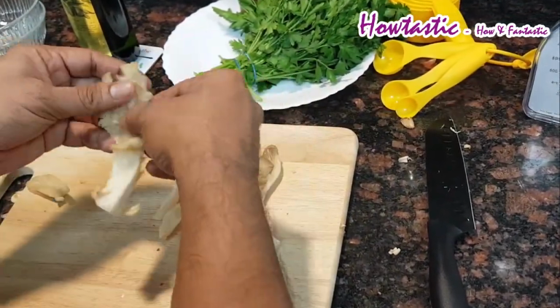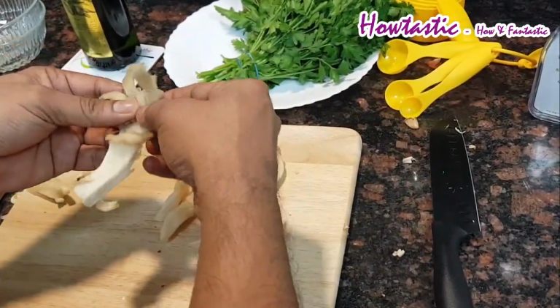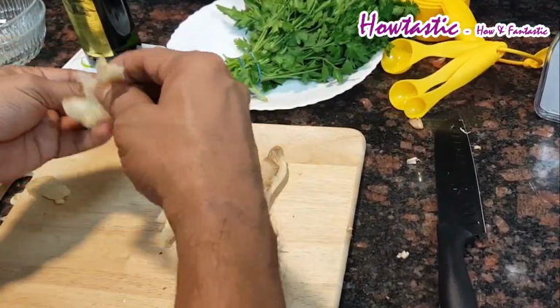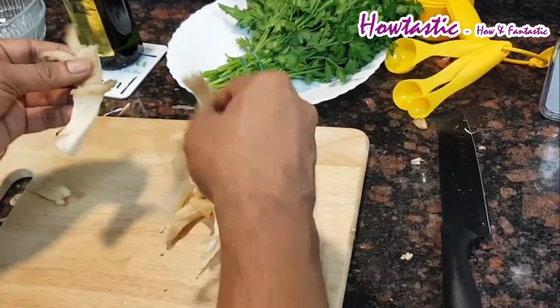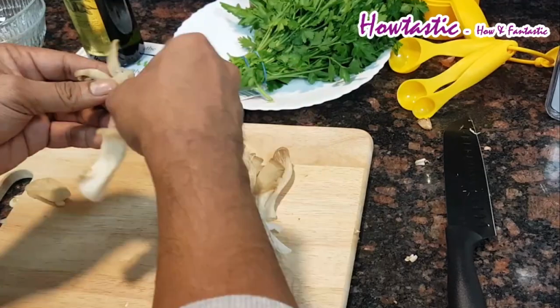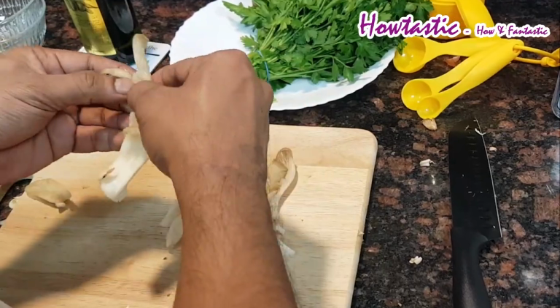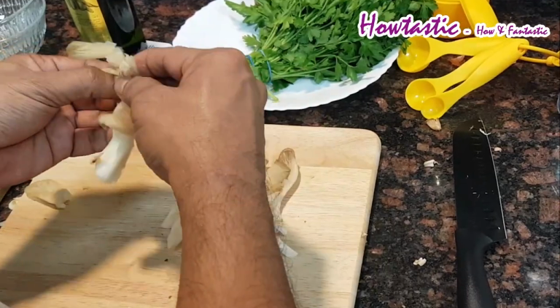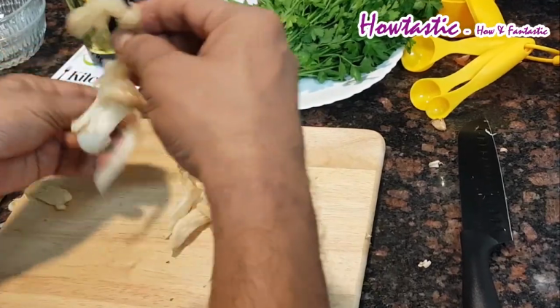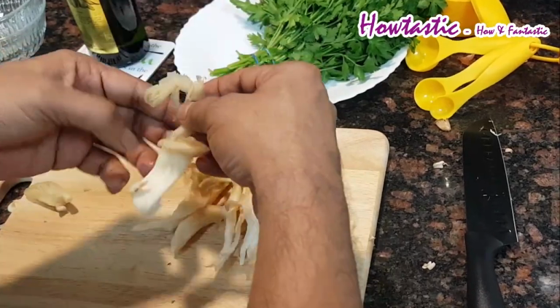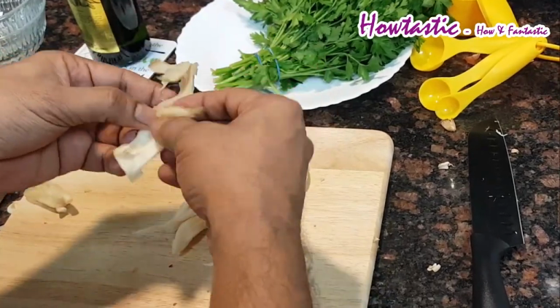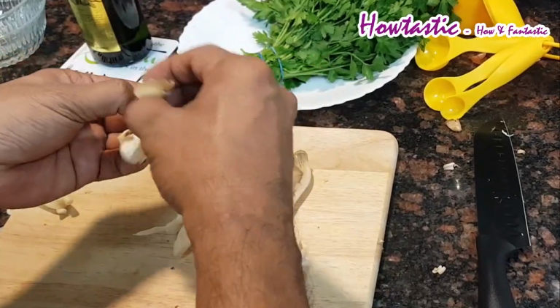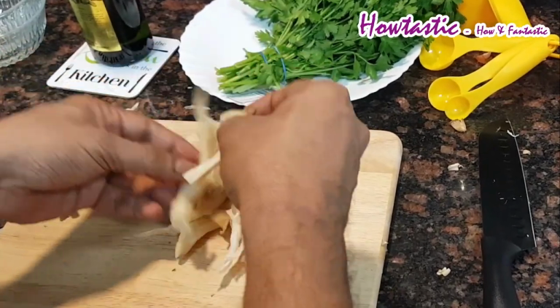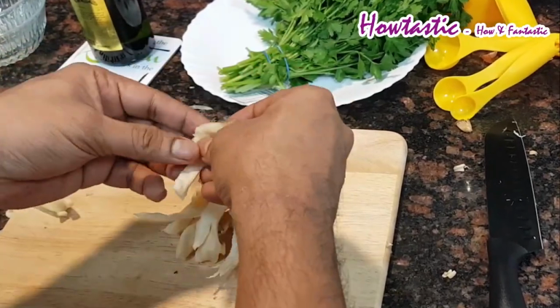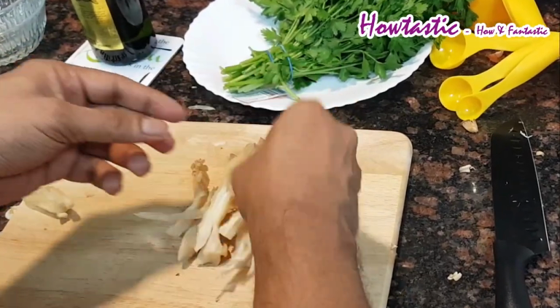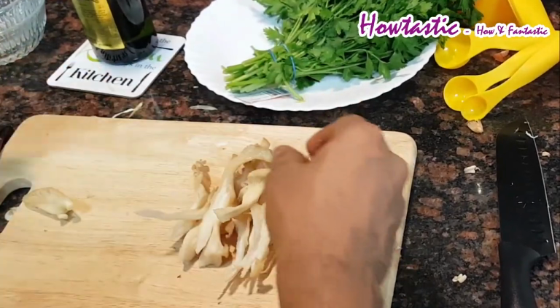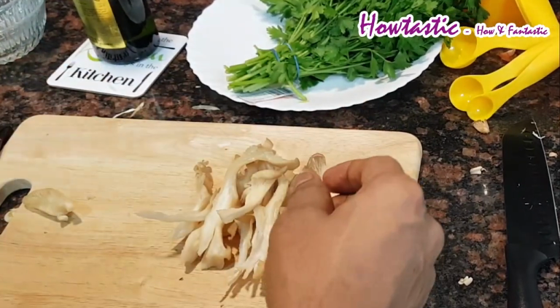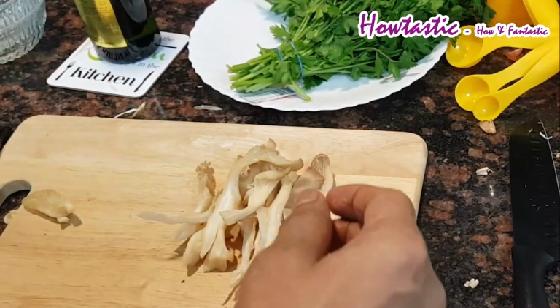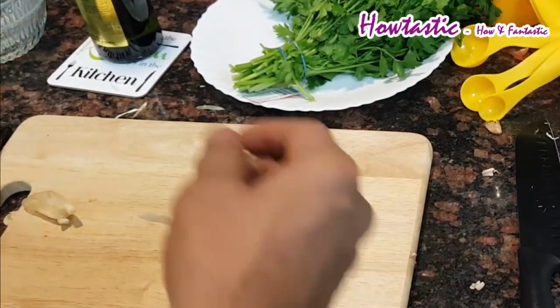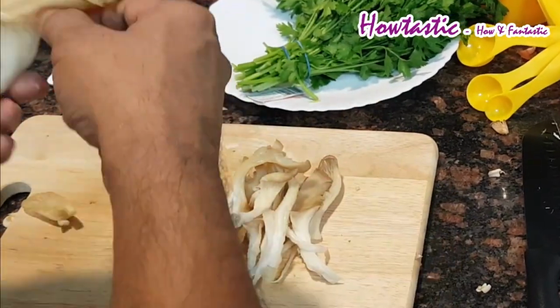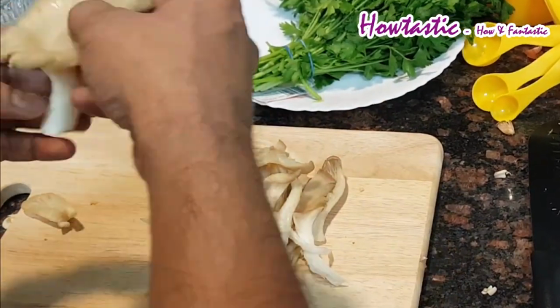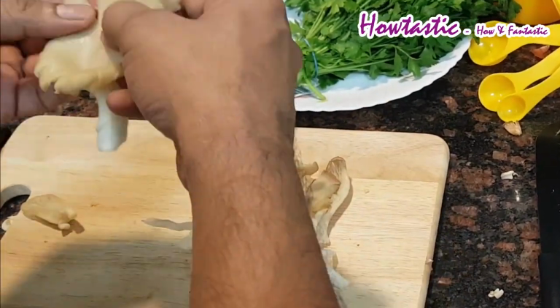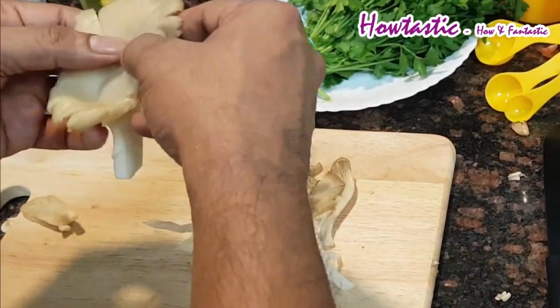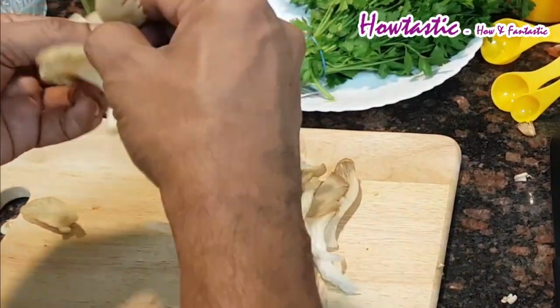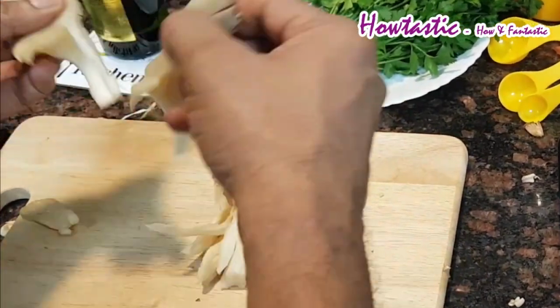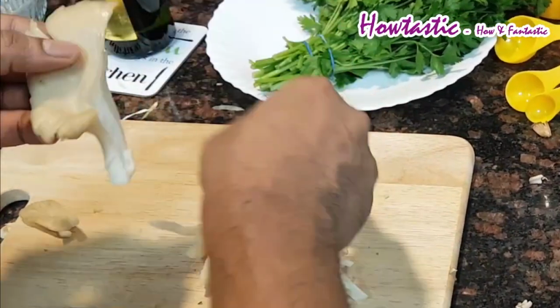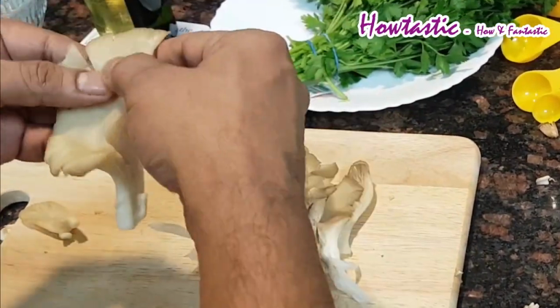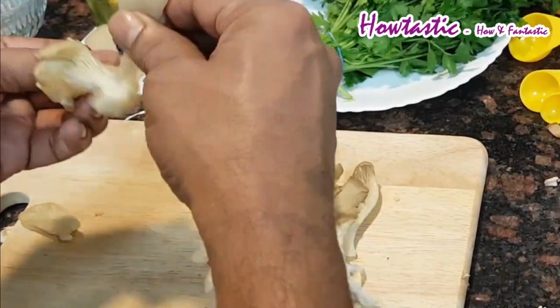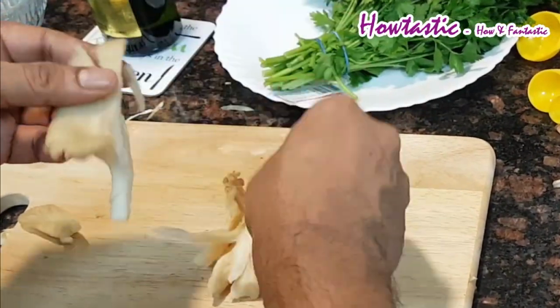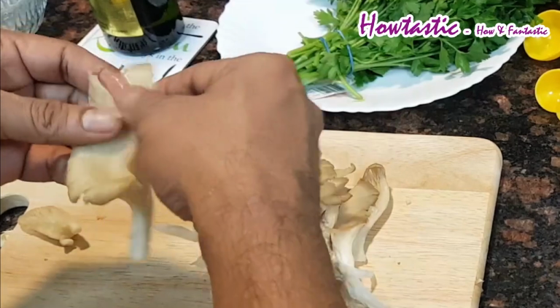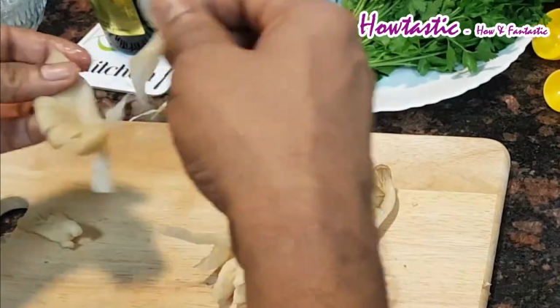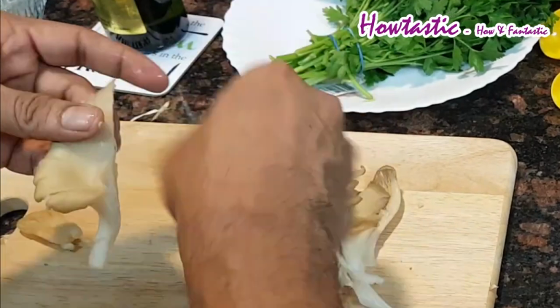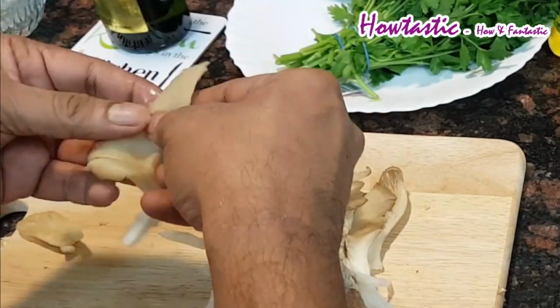These are wild mushrooms, and this is the technique to cut them — you don't use a knife, you just tear them apart.